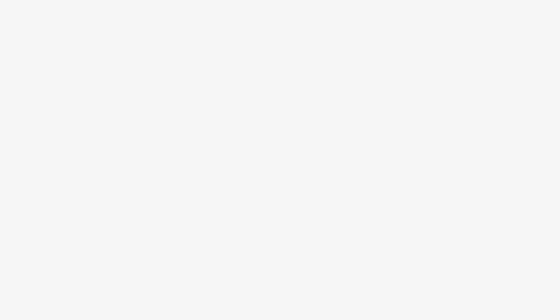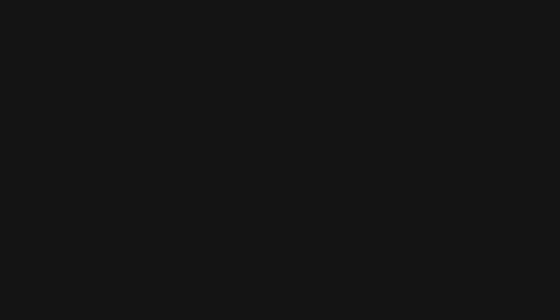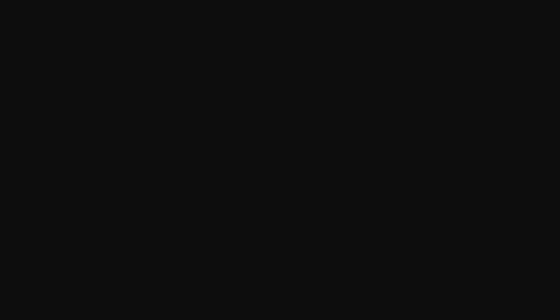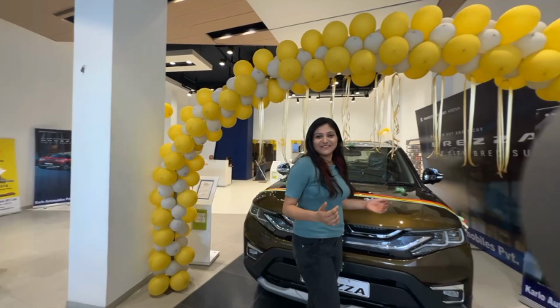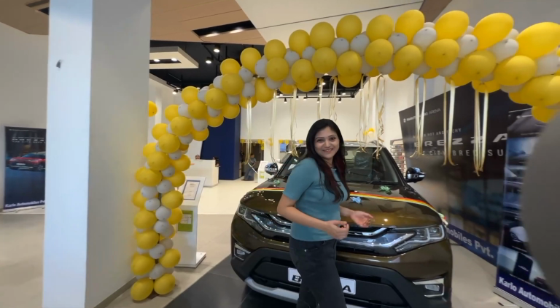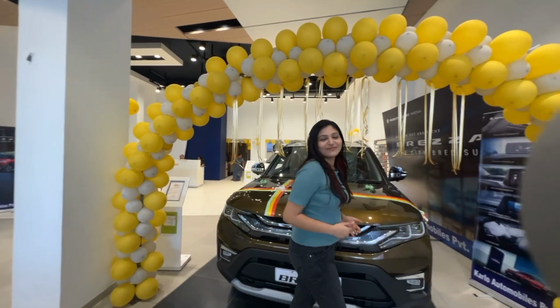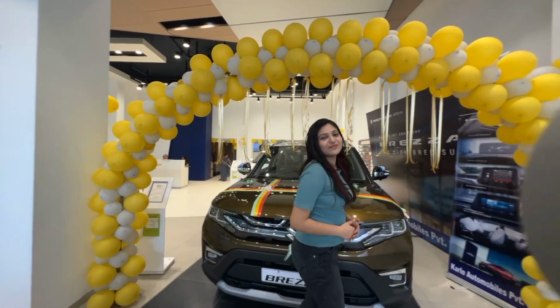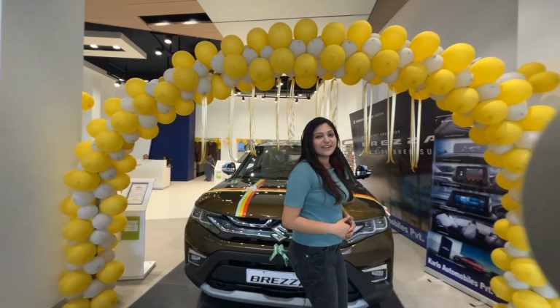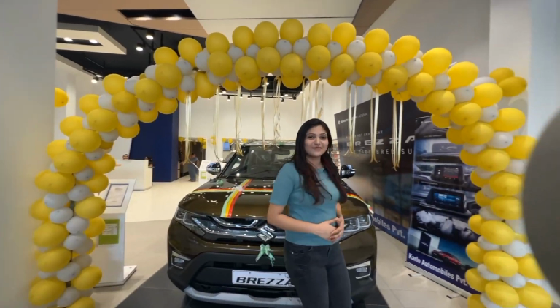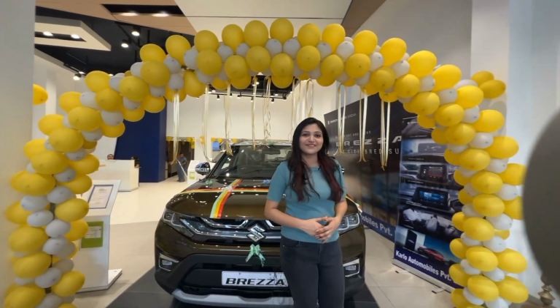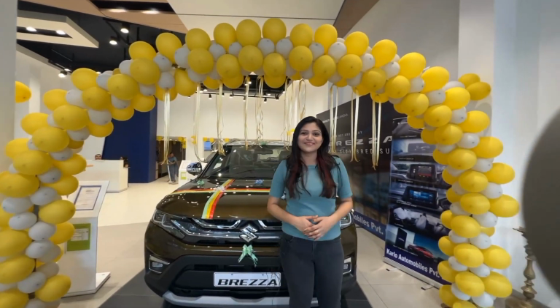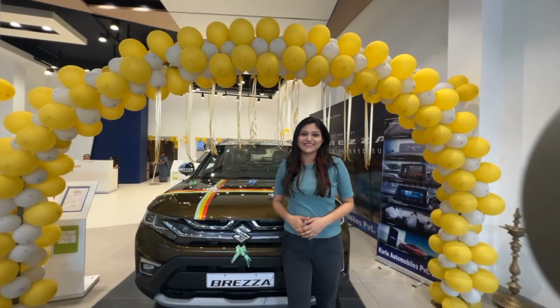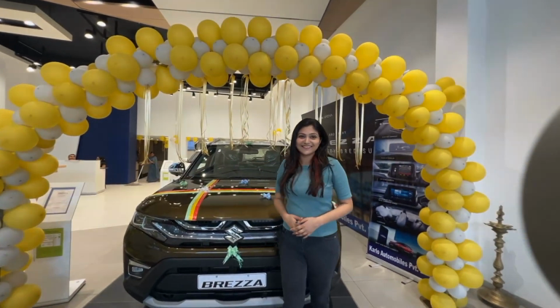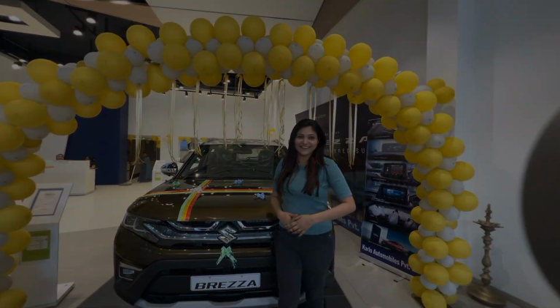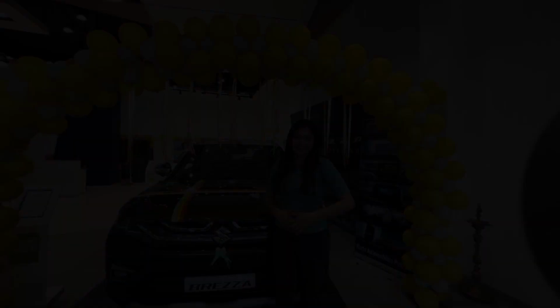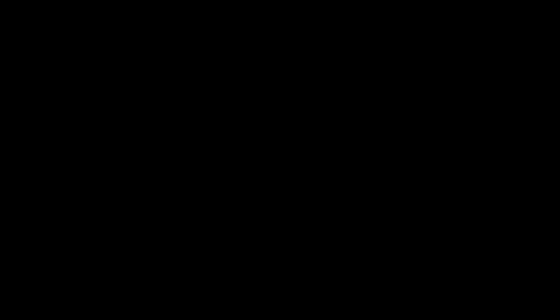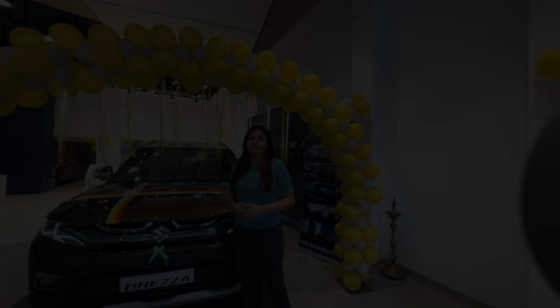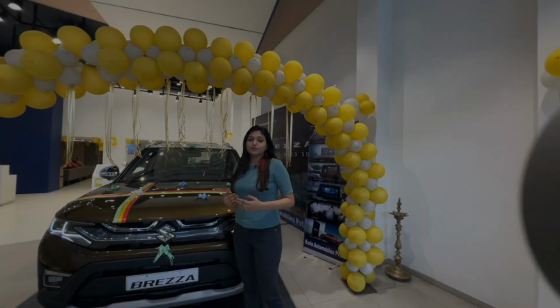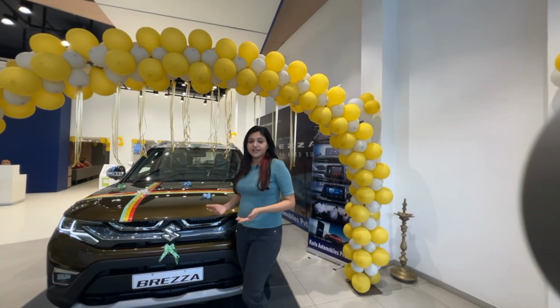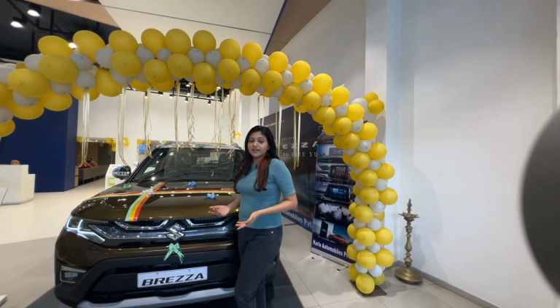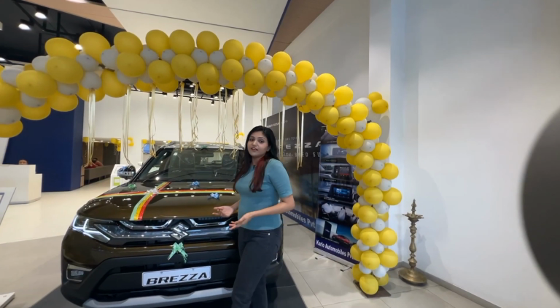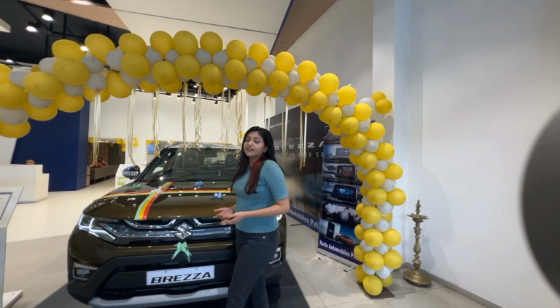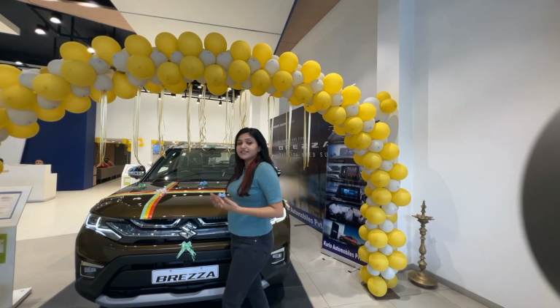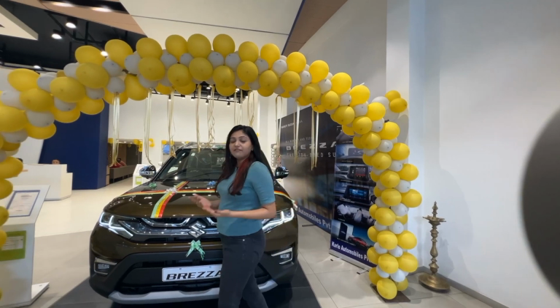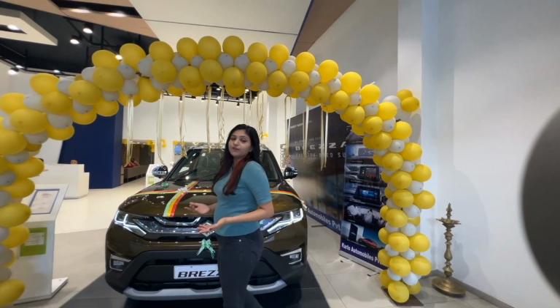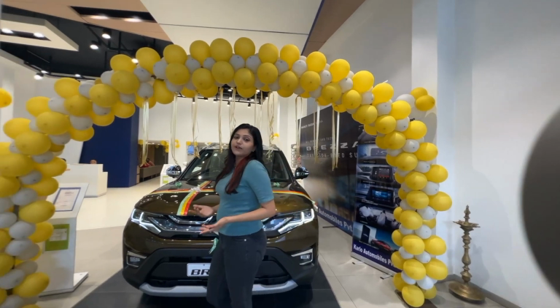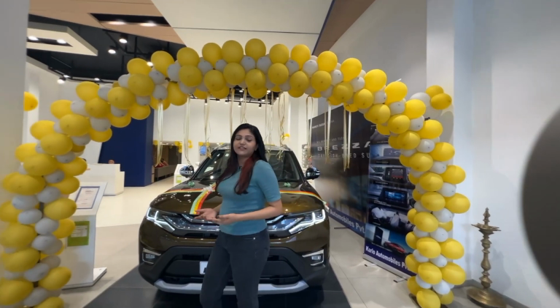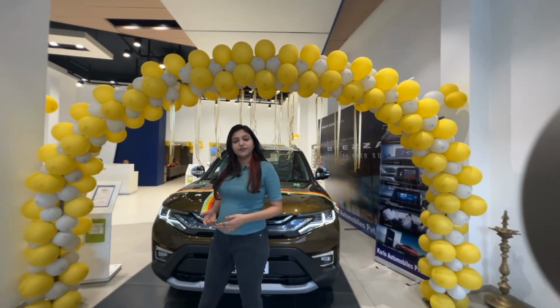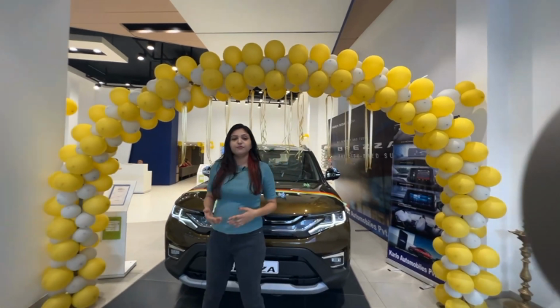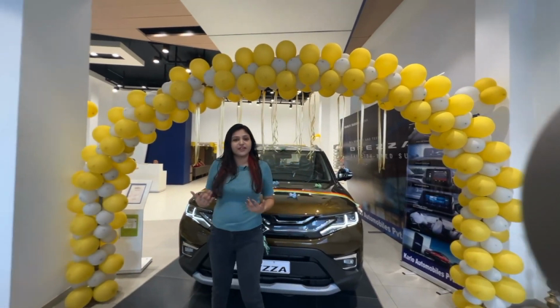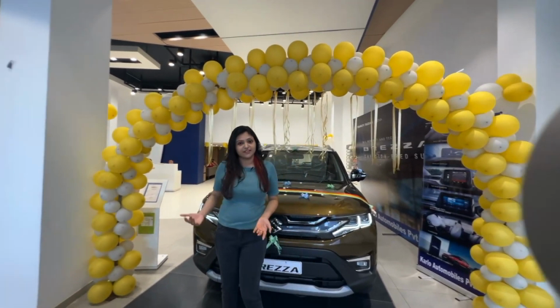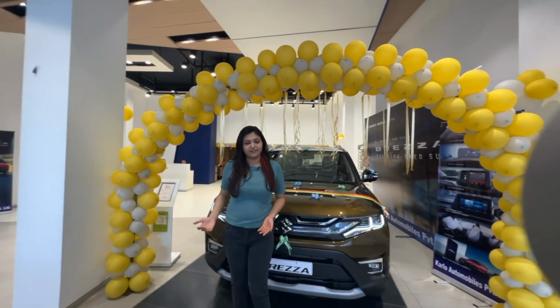Hello viewers, welcome to Carview. Today, let's have a look at the new Brezza.